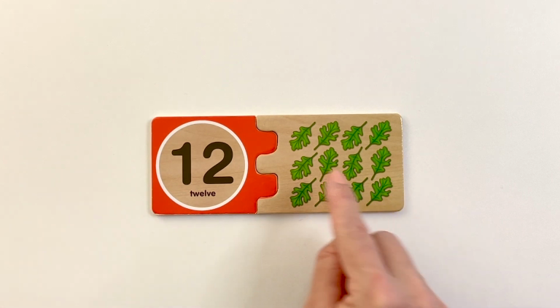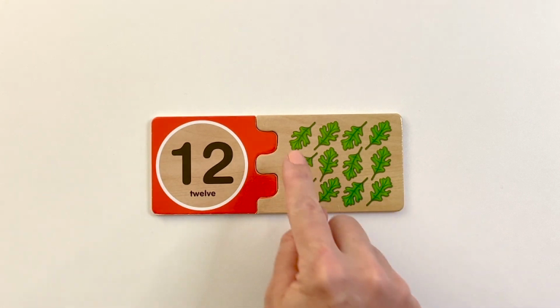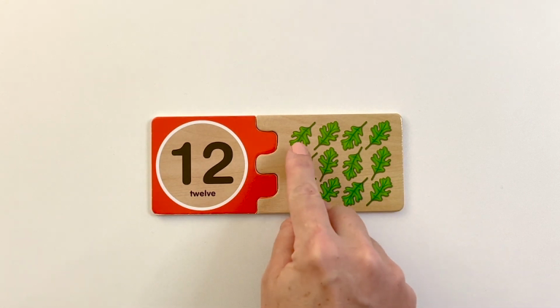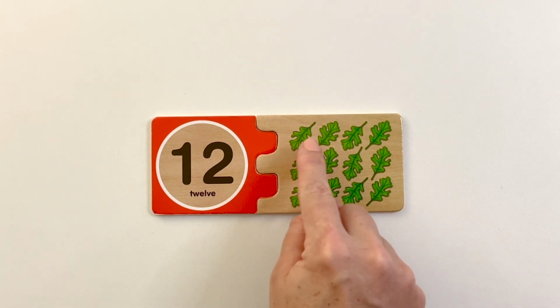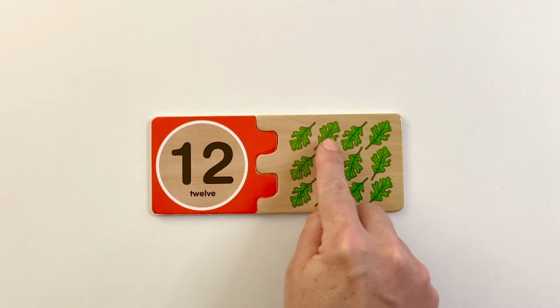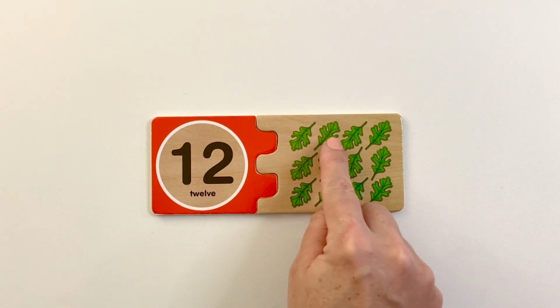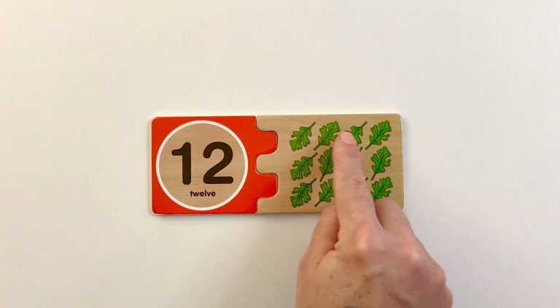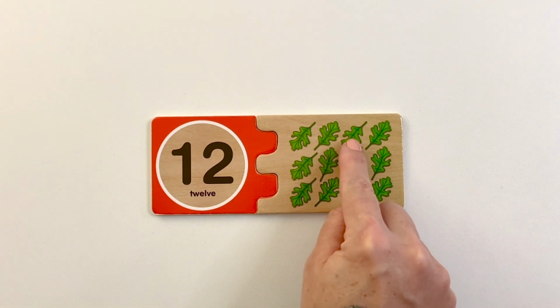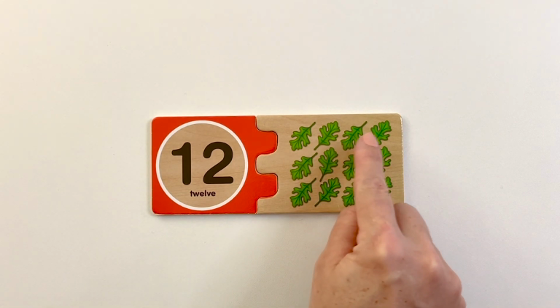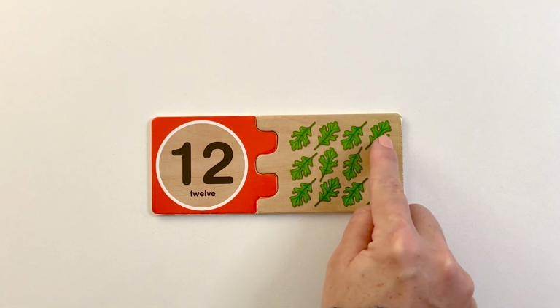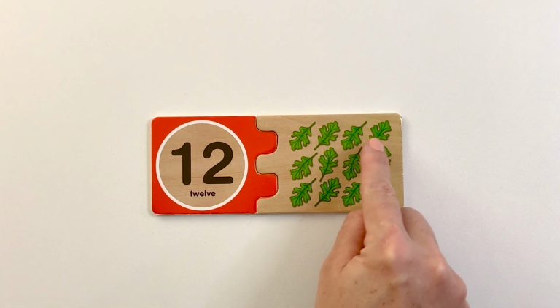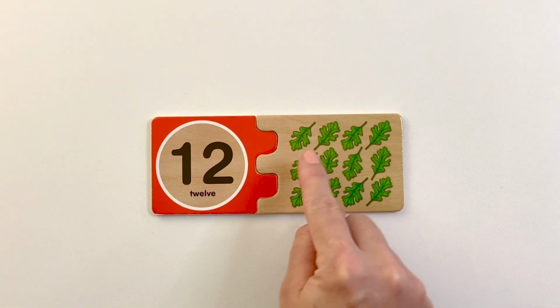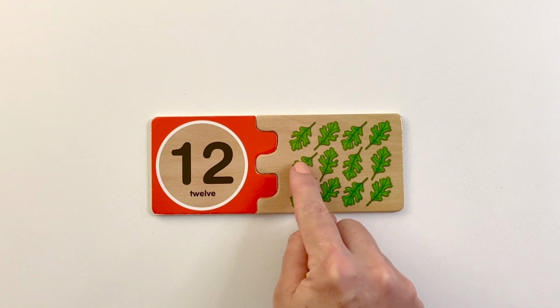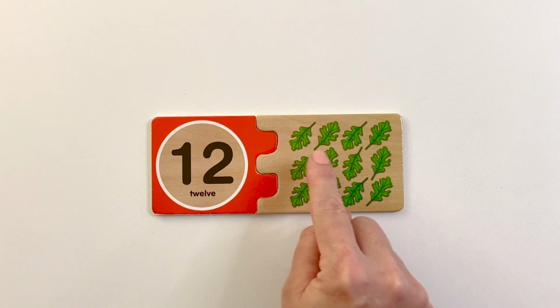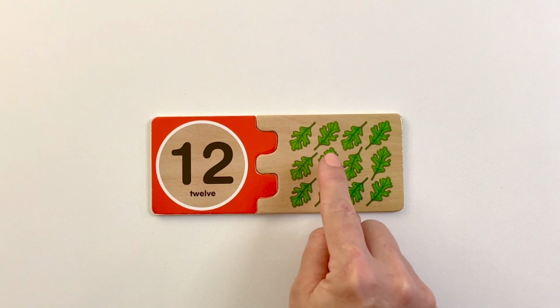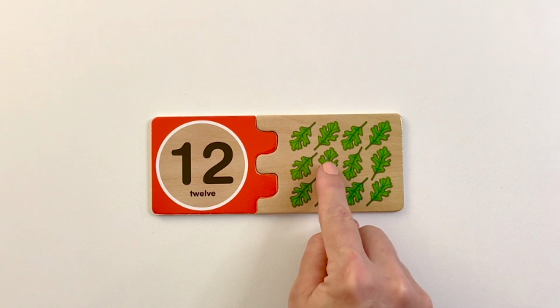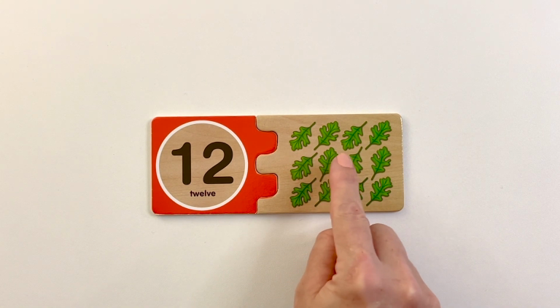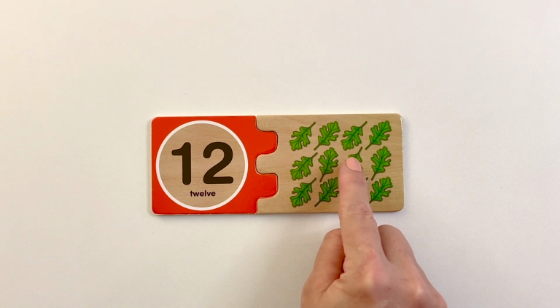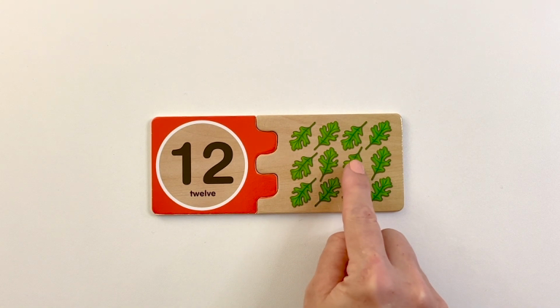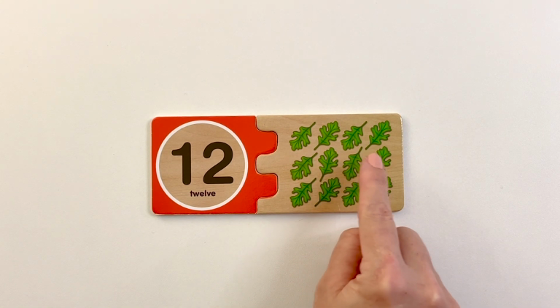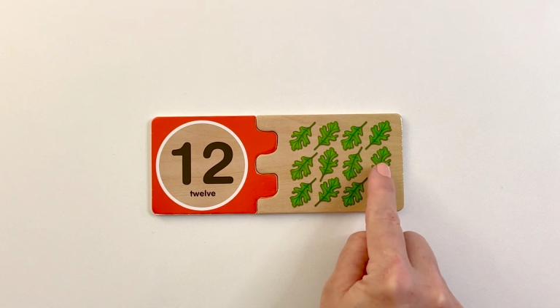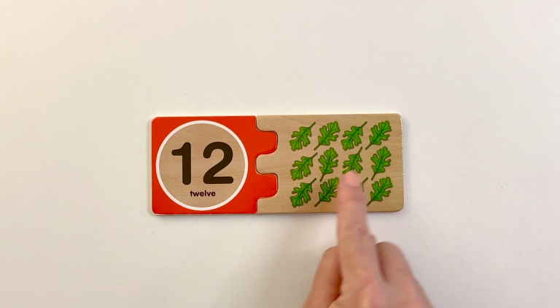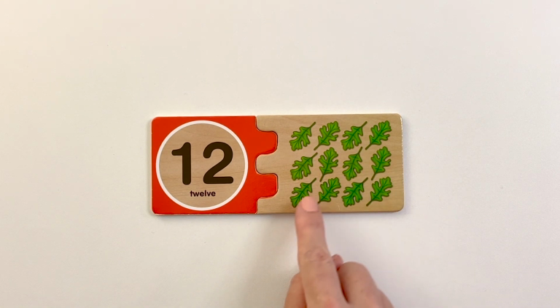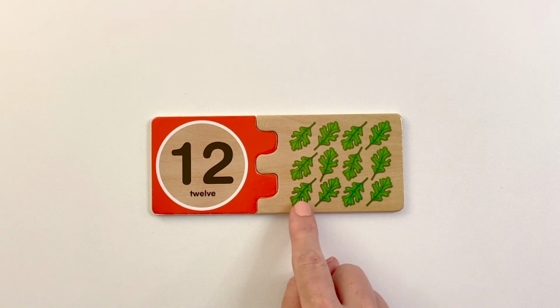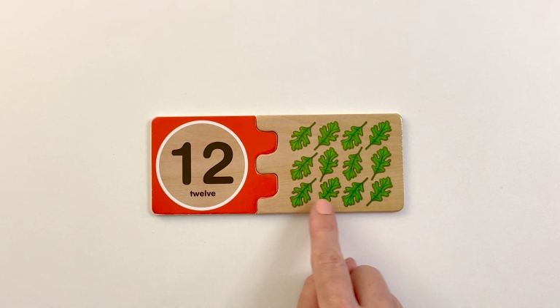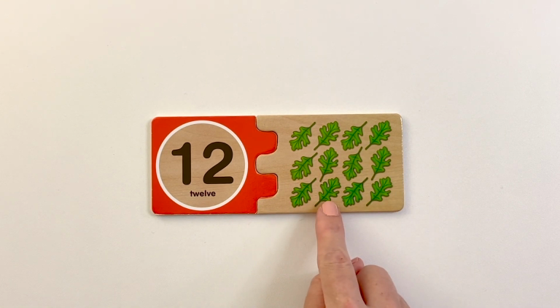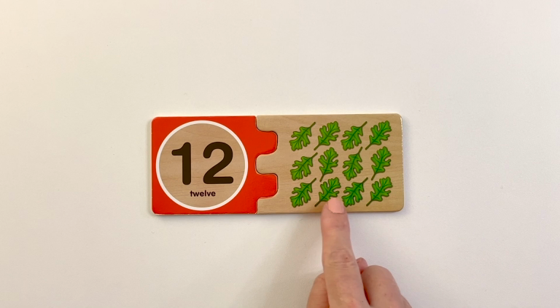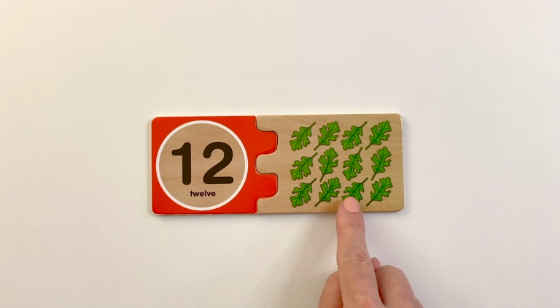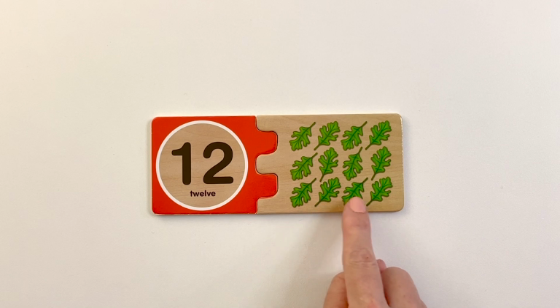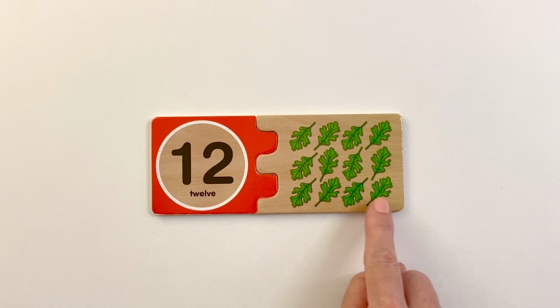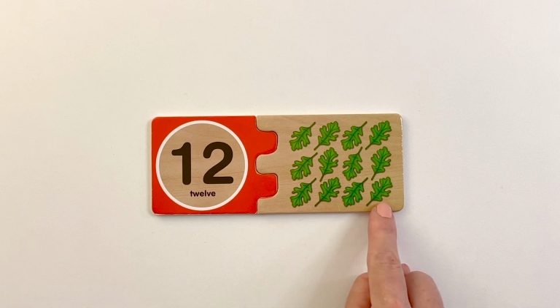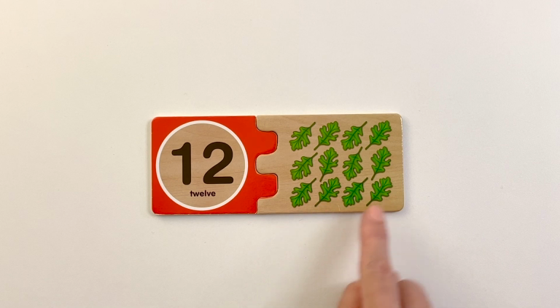One, two, three, four, five, six, seven, eight, nine, ten, eleven, twelve.